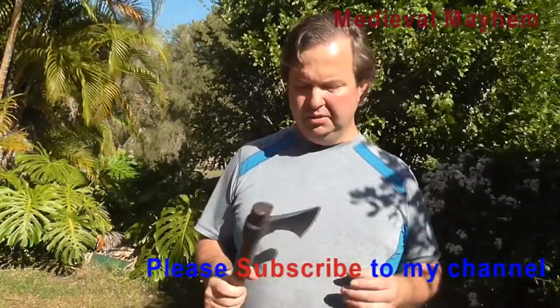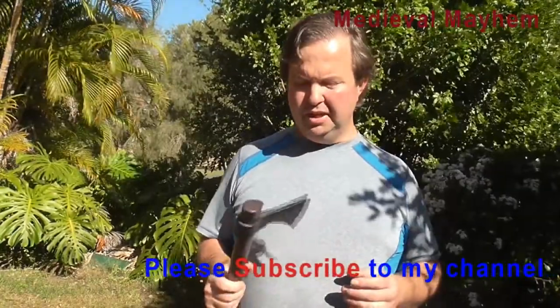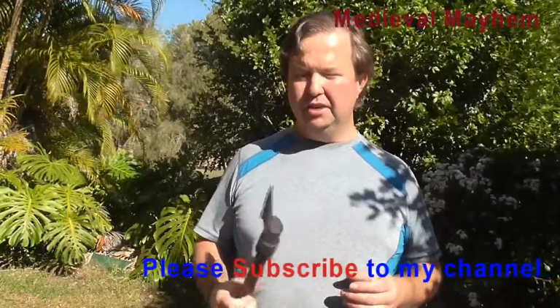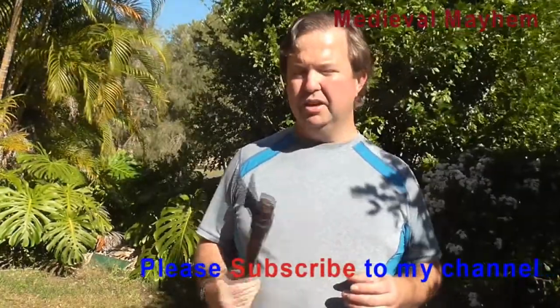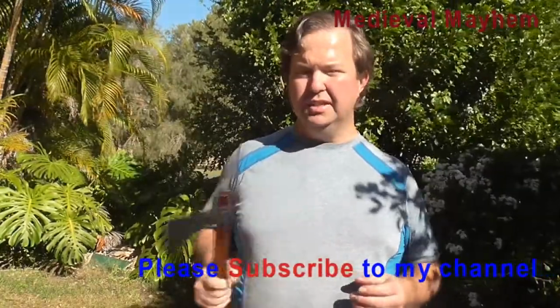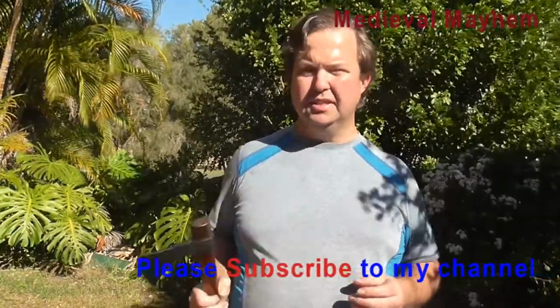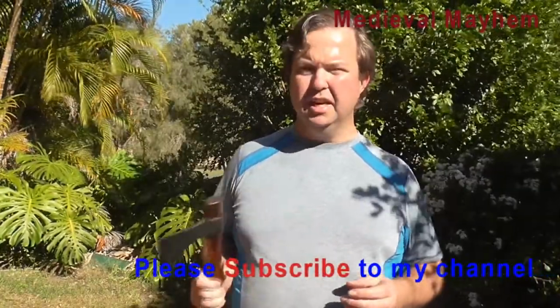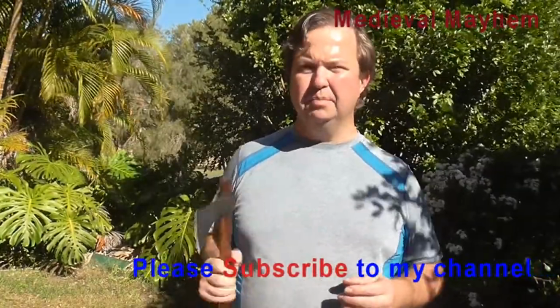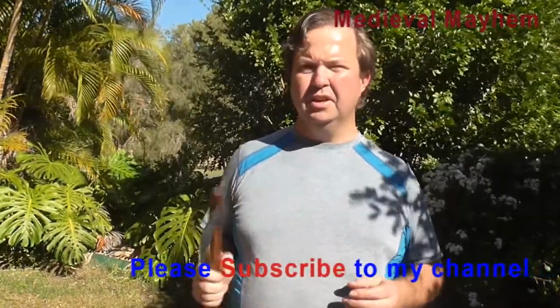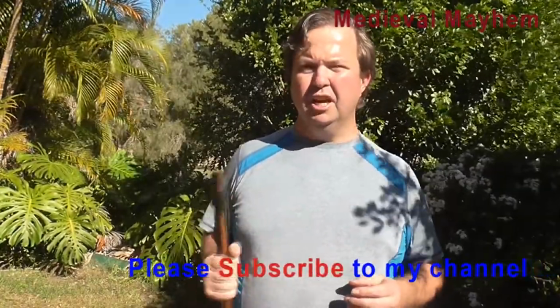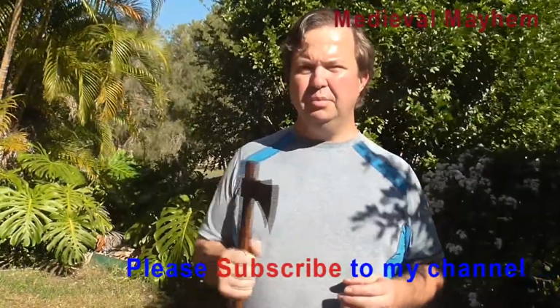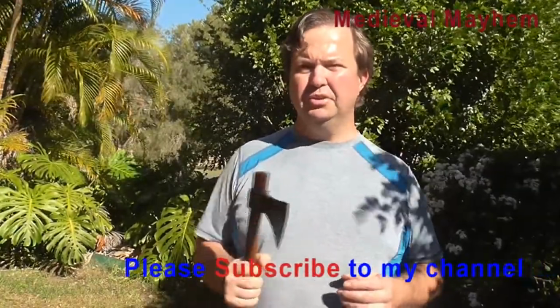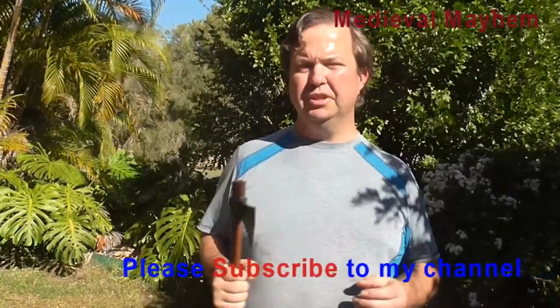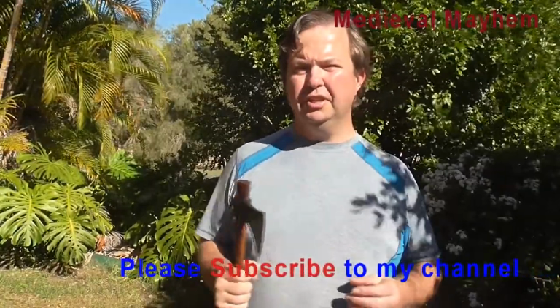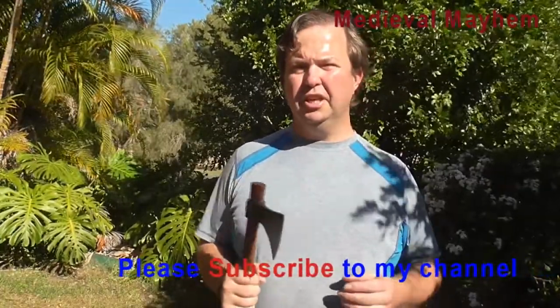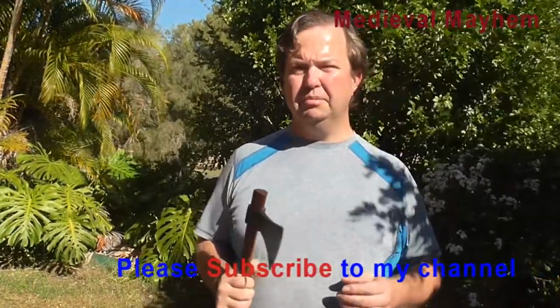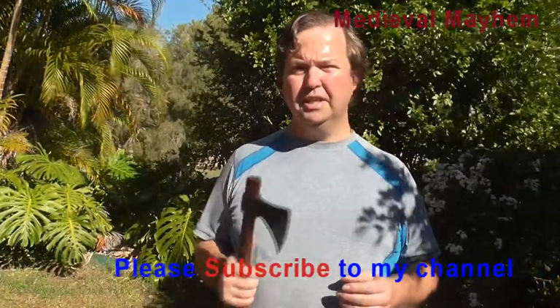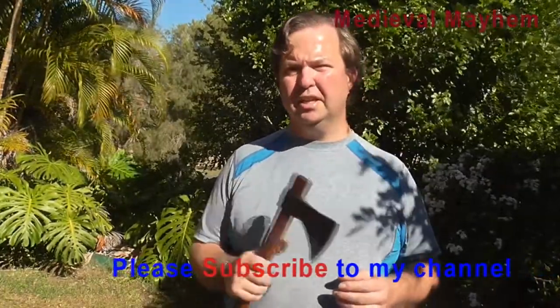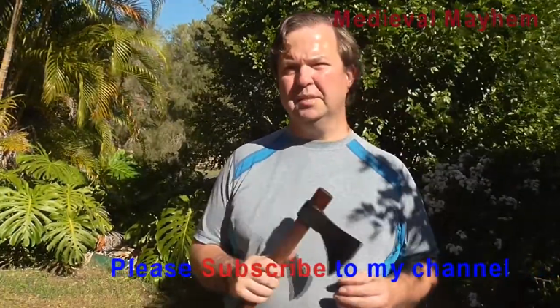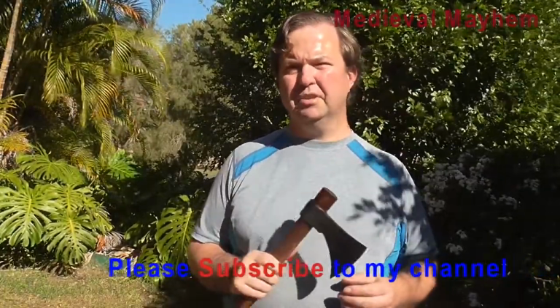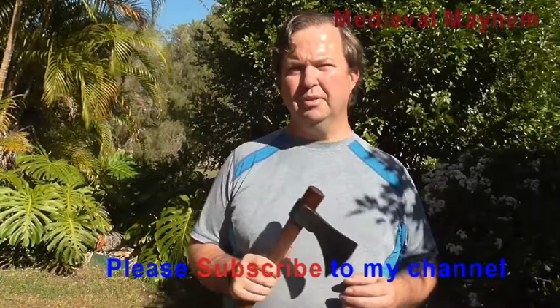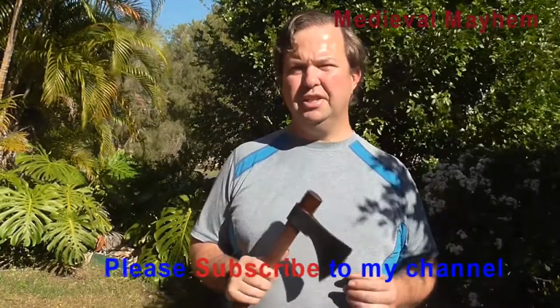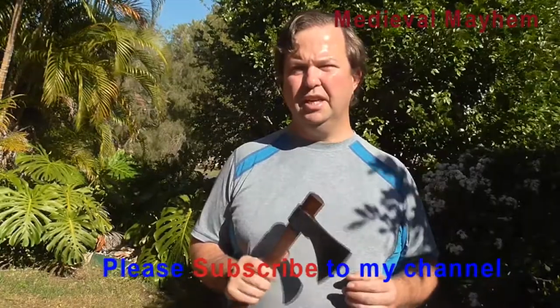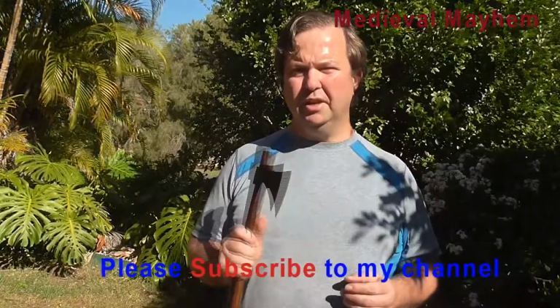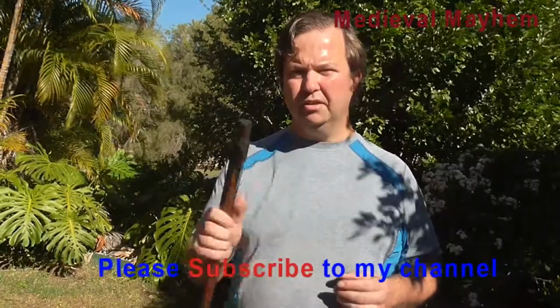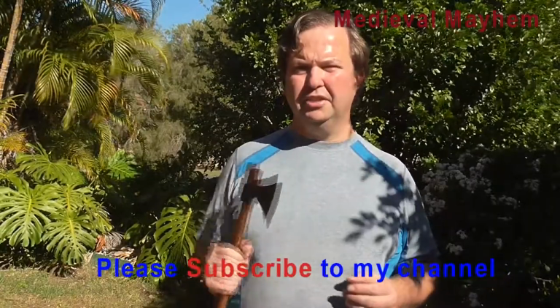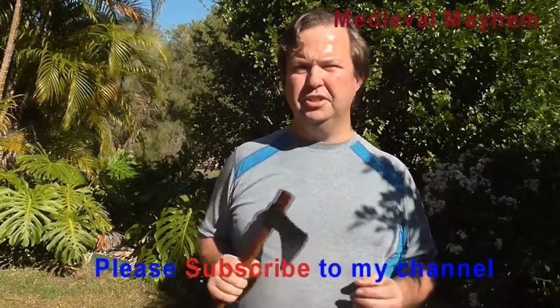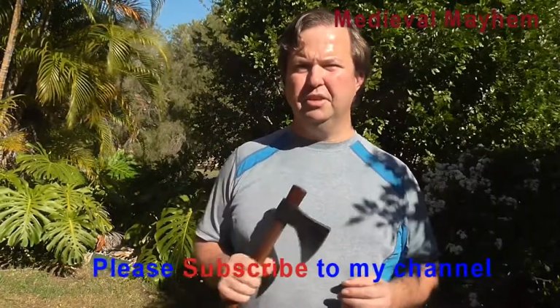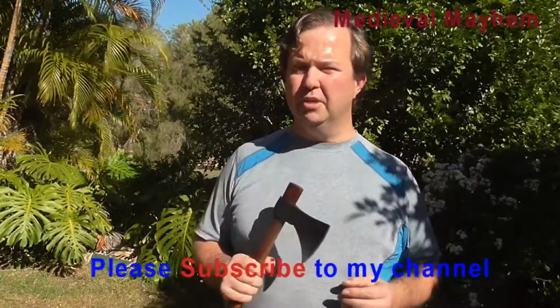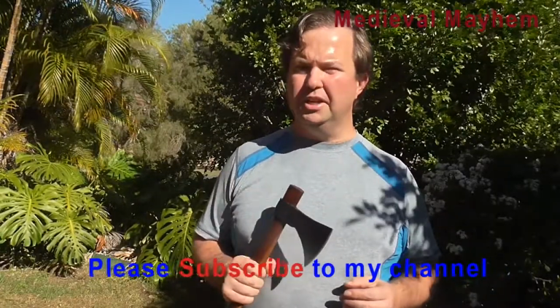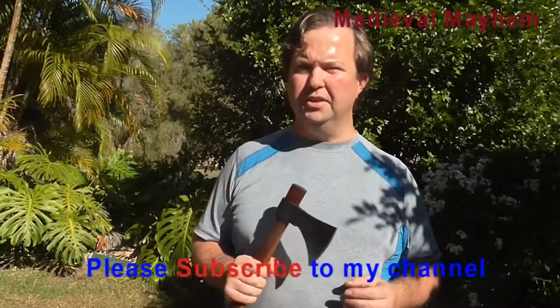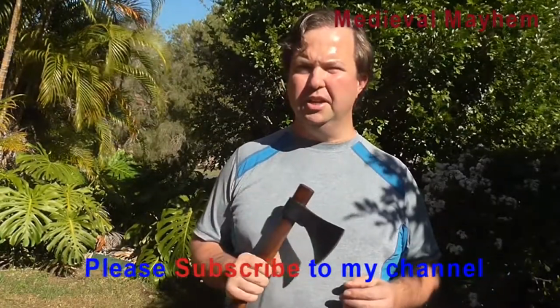There you go guys, hope you enjoyed the video. Please like, subscribe and share, and I'll catch you in my next video.